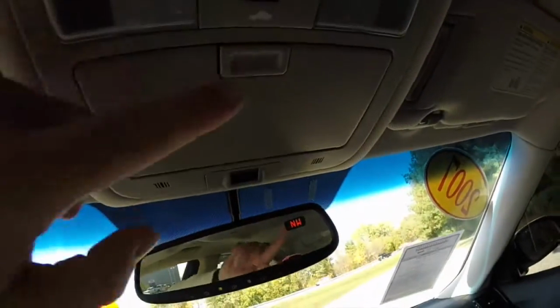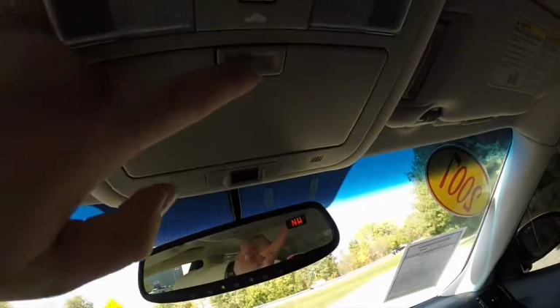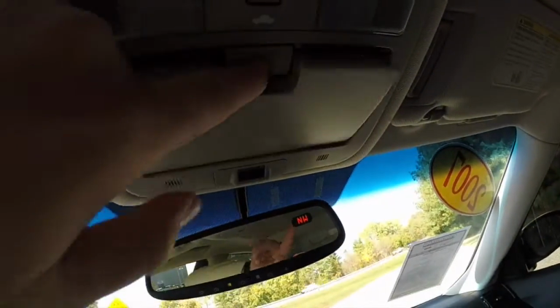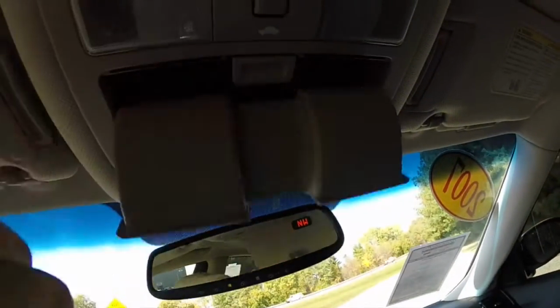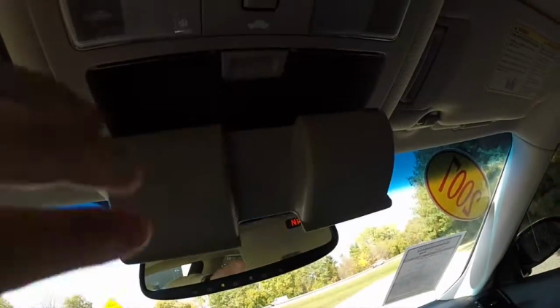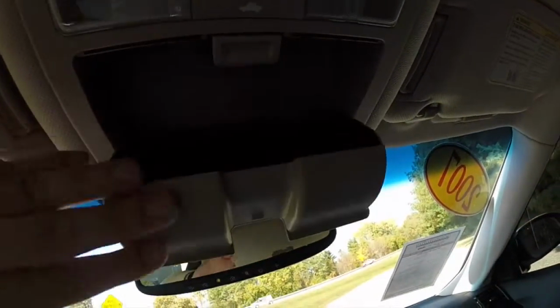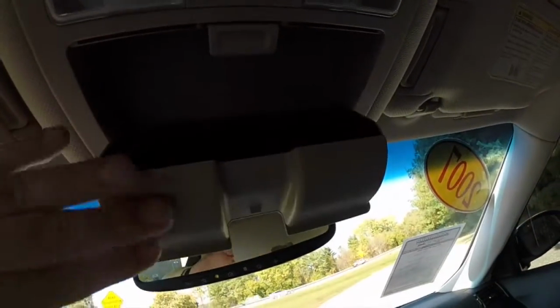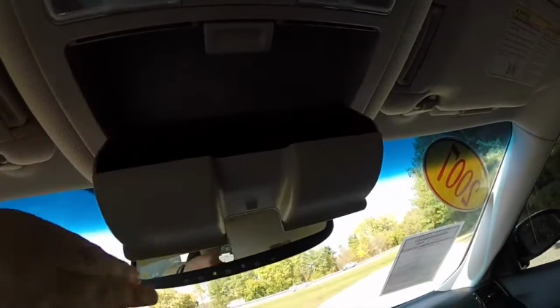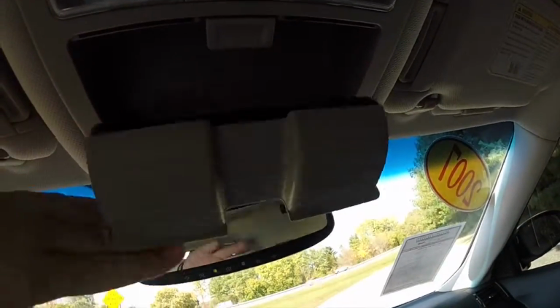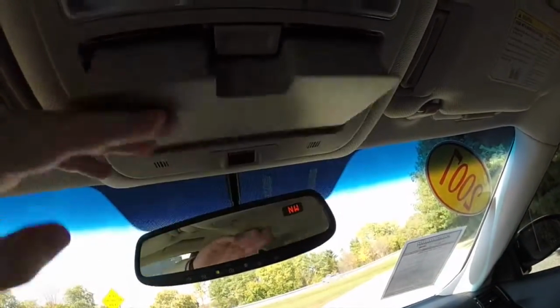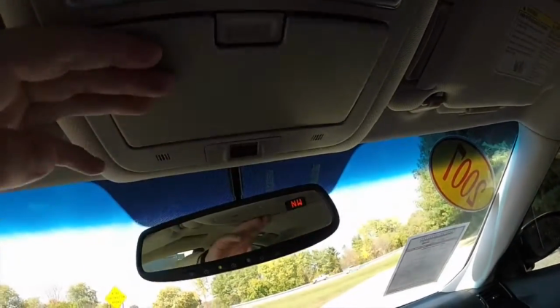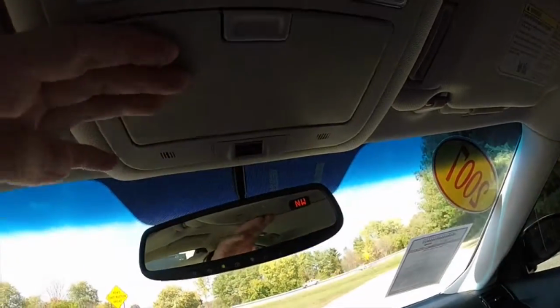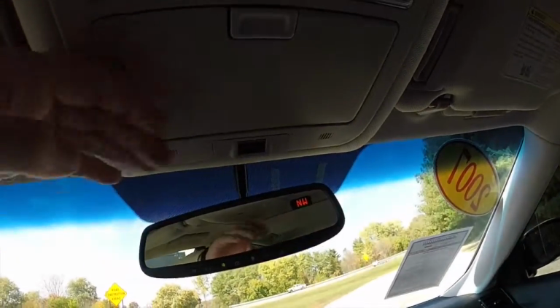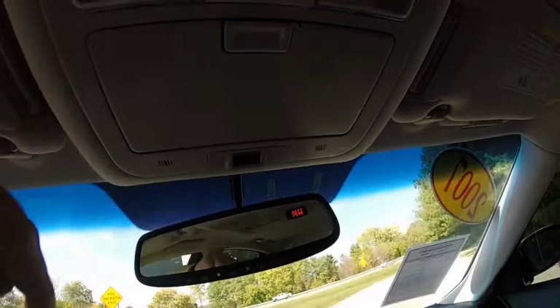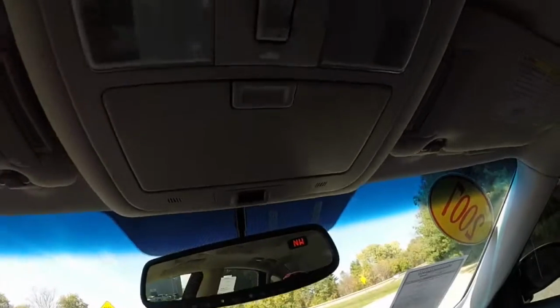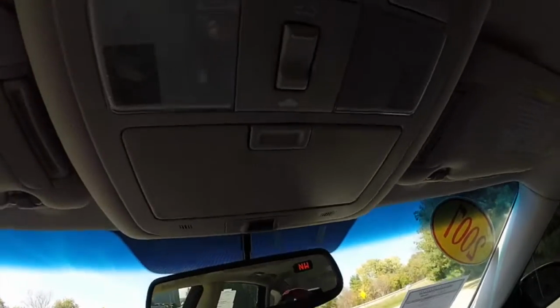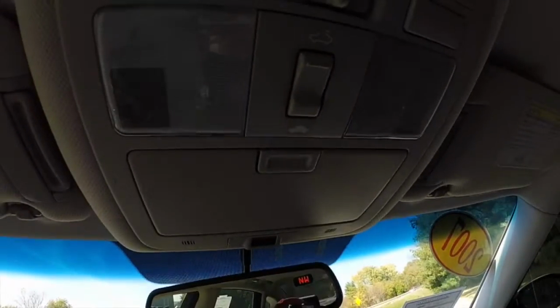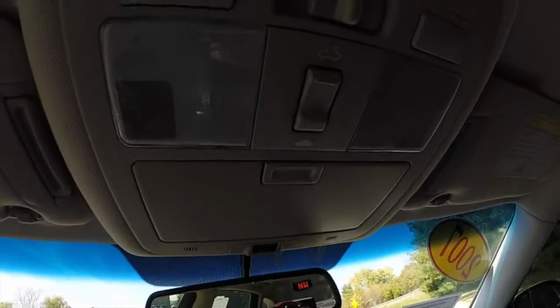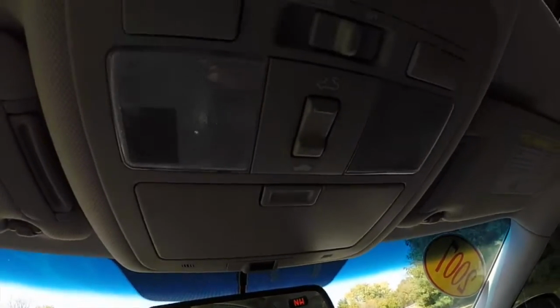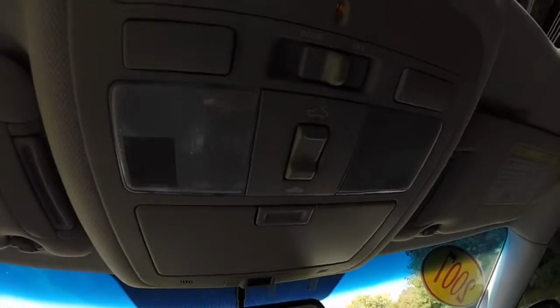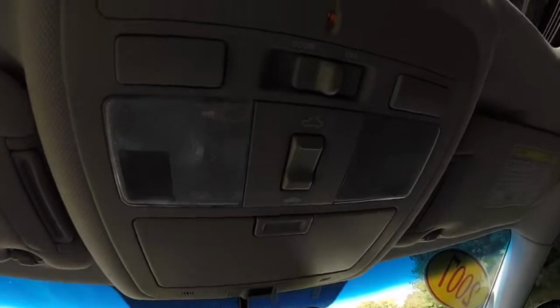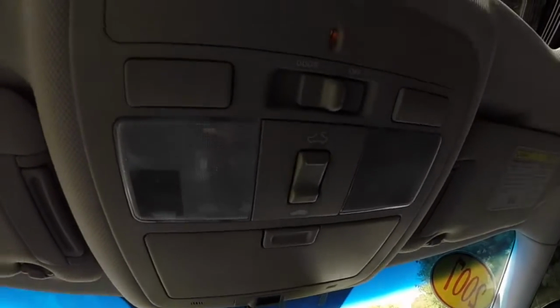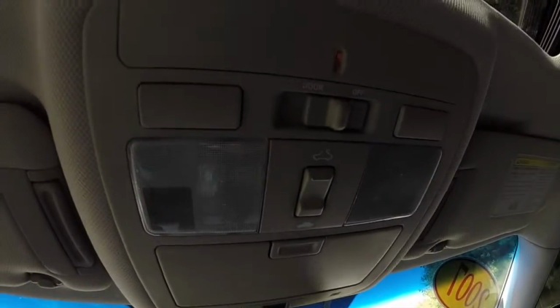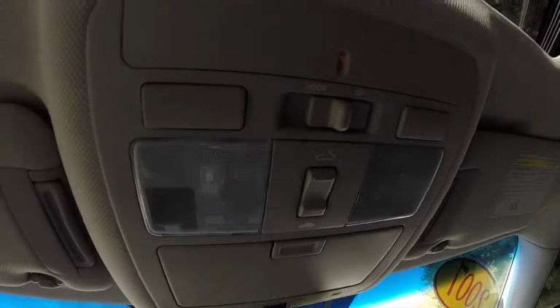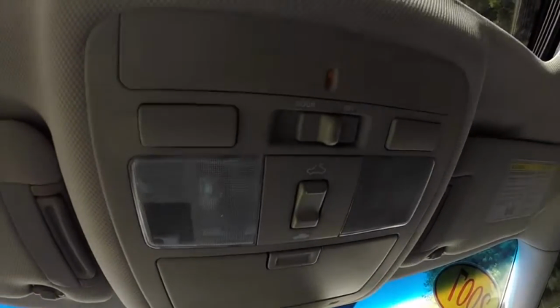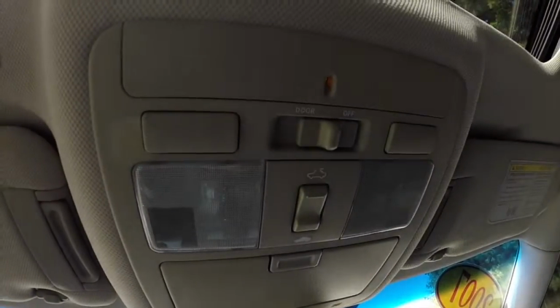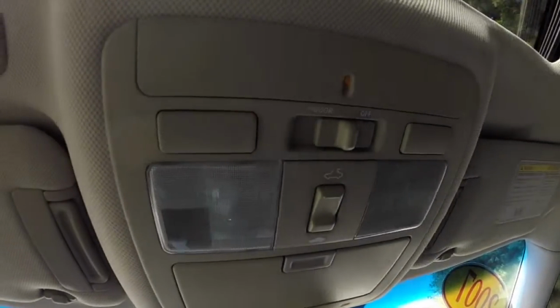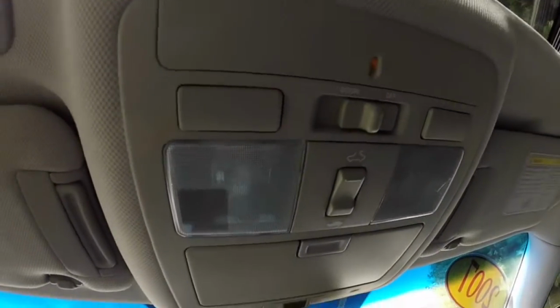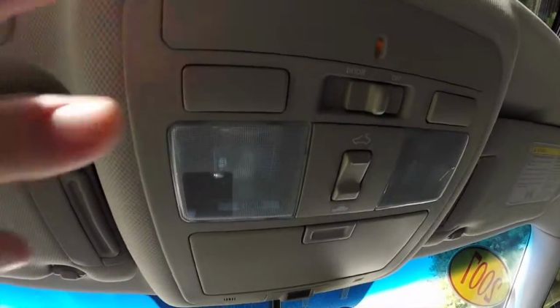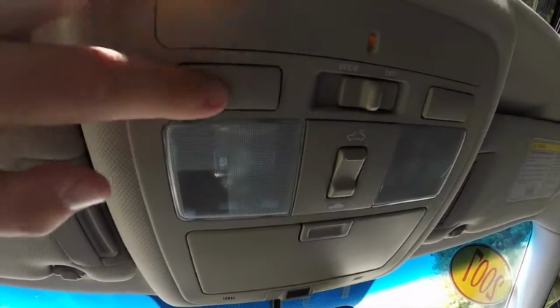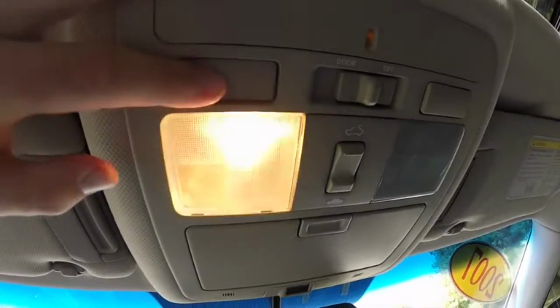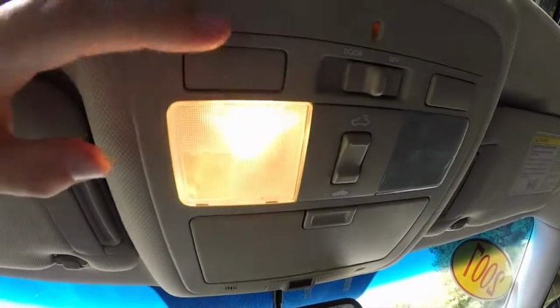Overhead, there is sunglasses storage, sunroof controls, and map light controls.